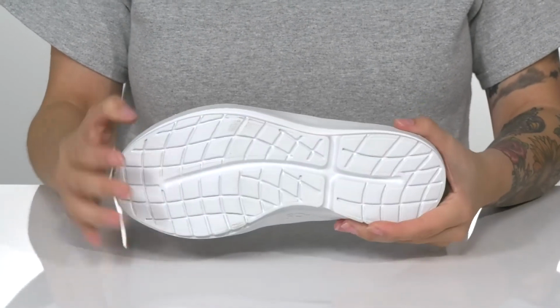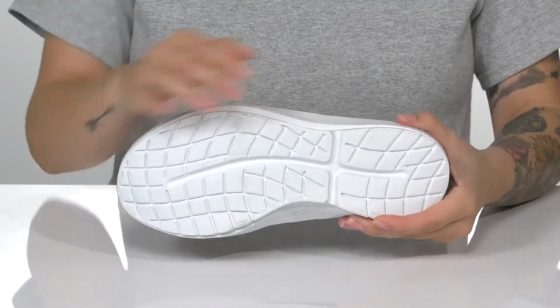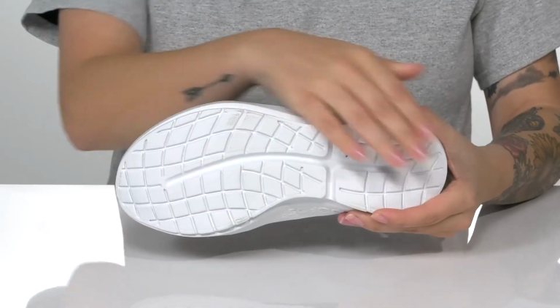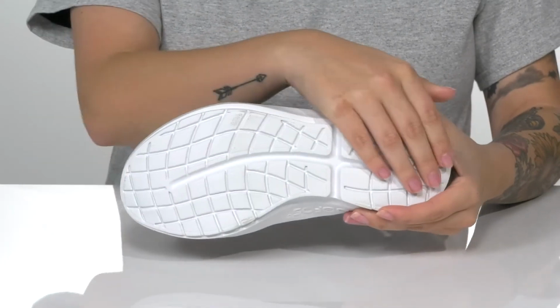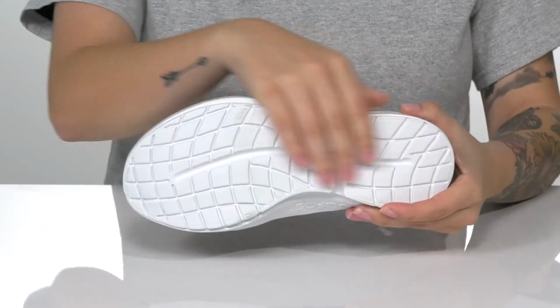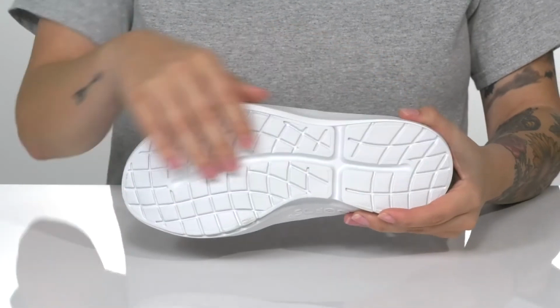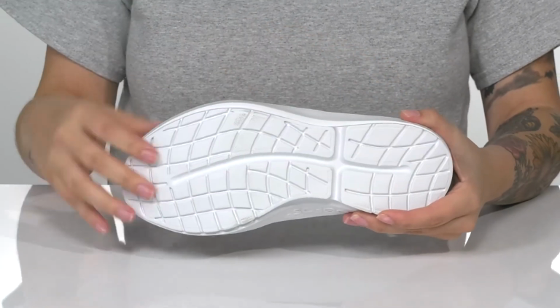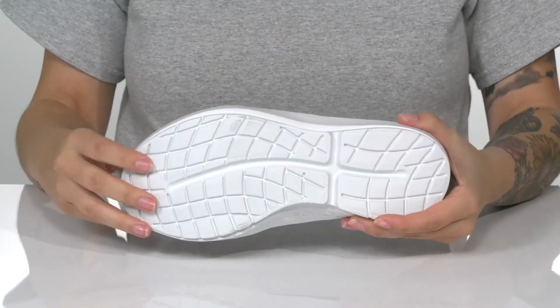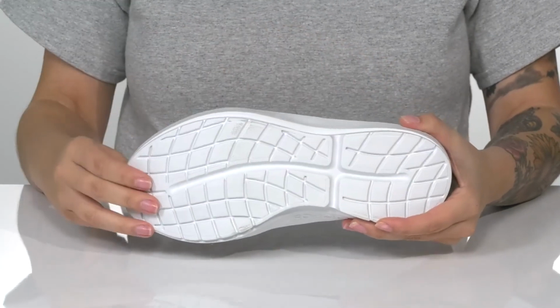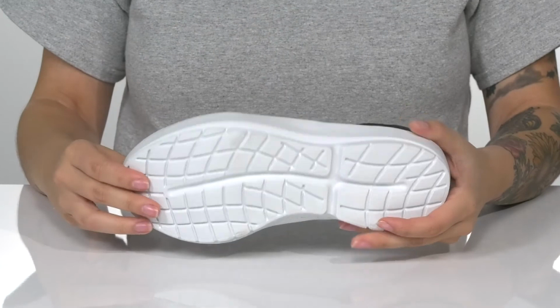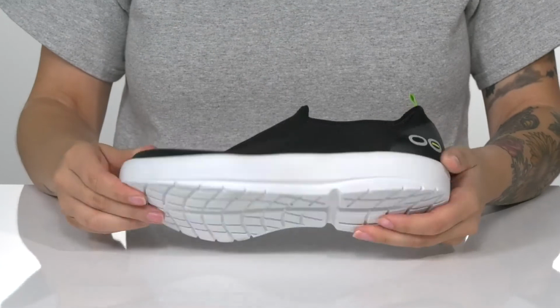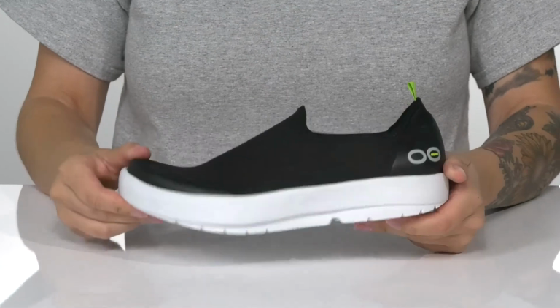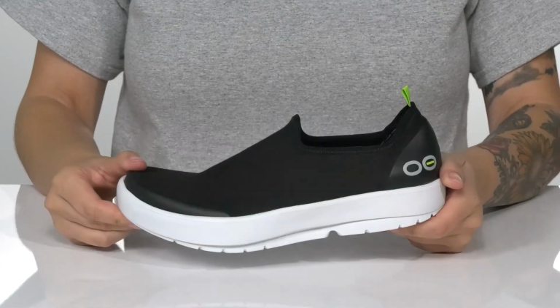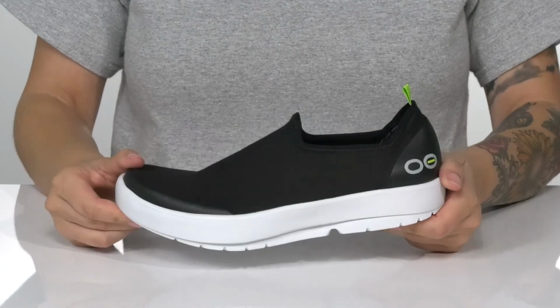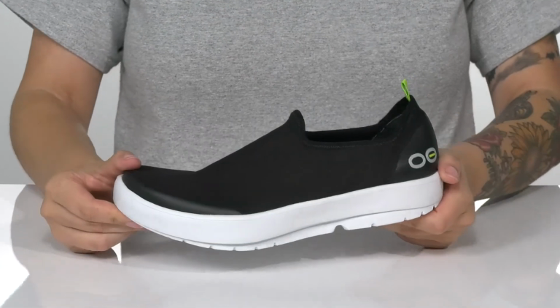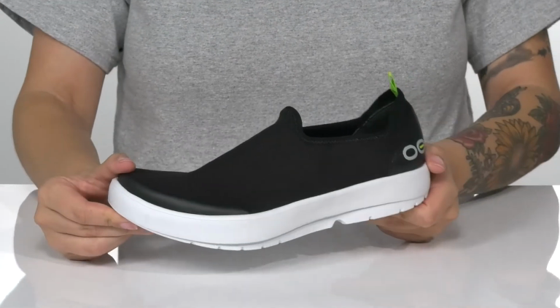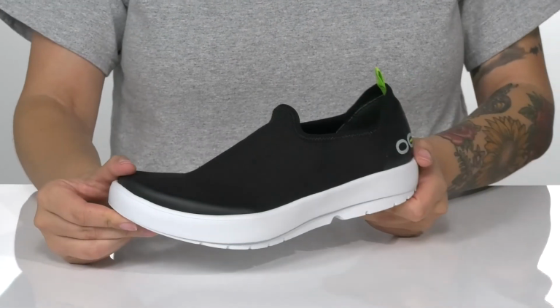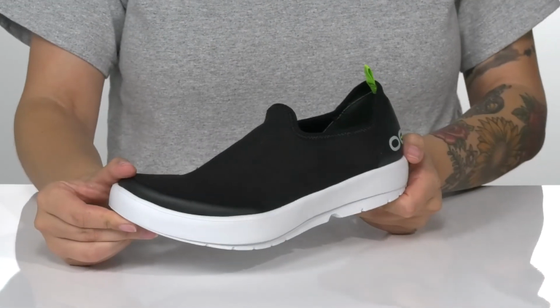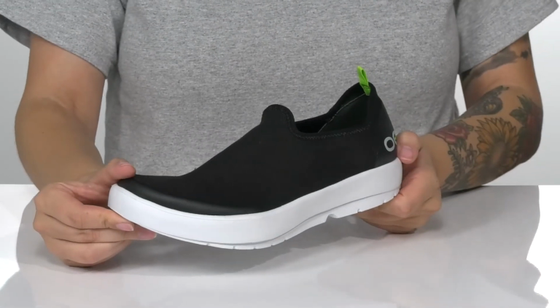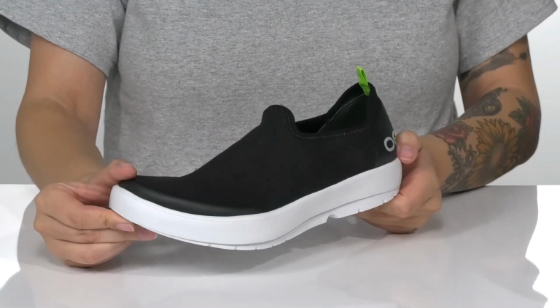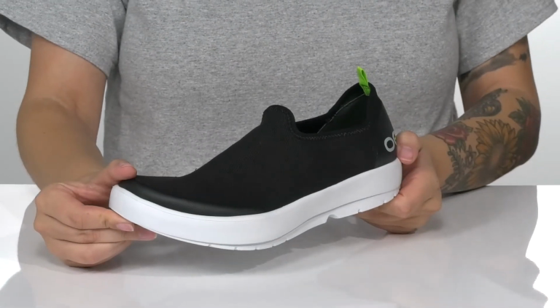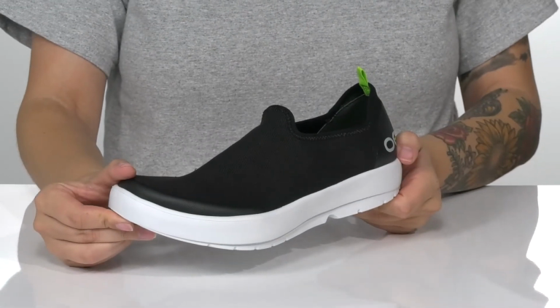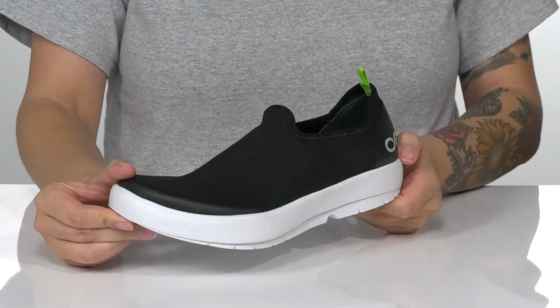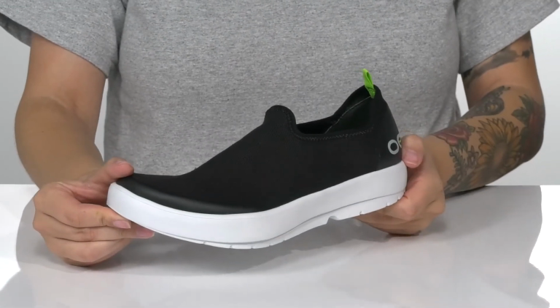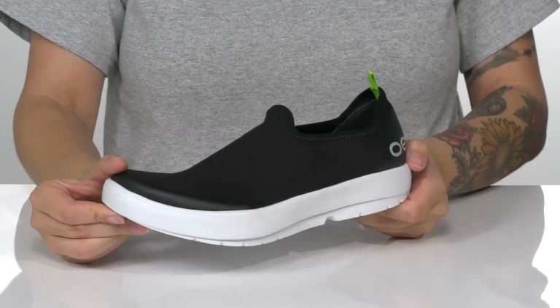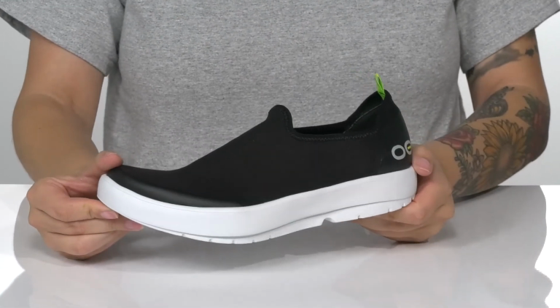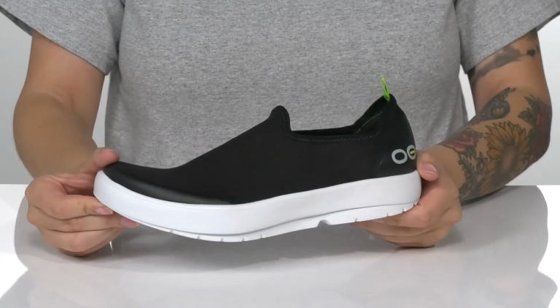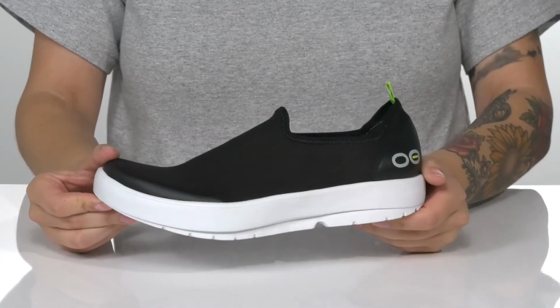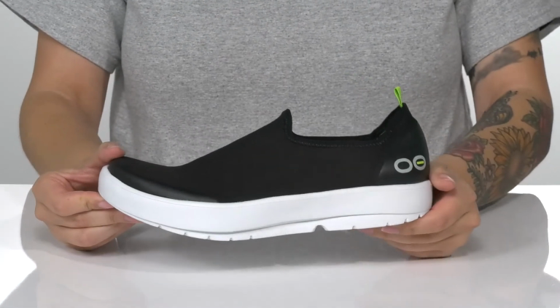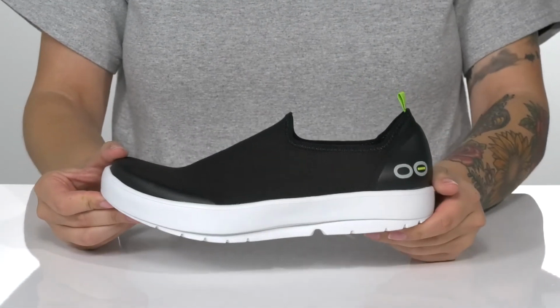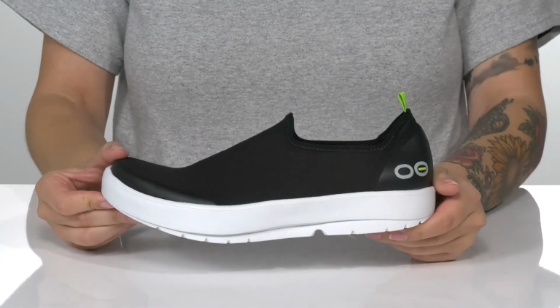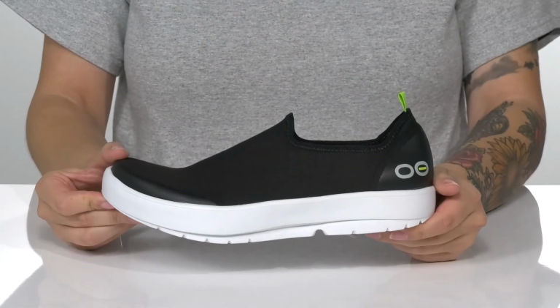Underneath is a textured outsole for traction, and I think these would pair very well with some denim shorts.